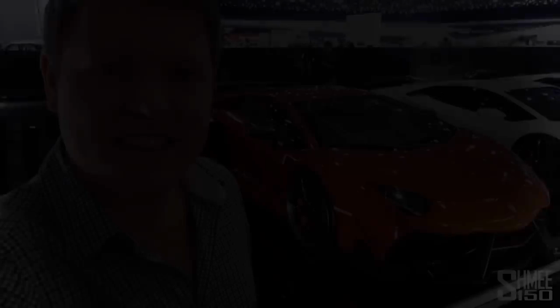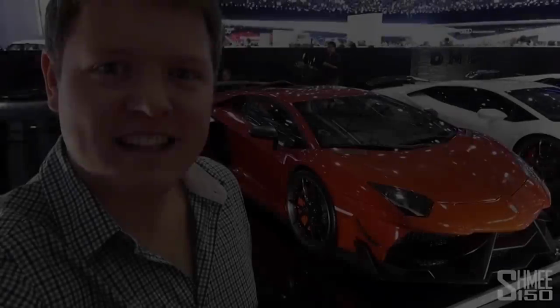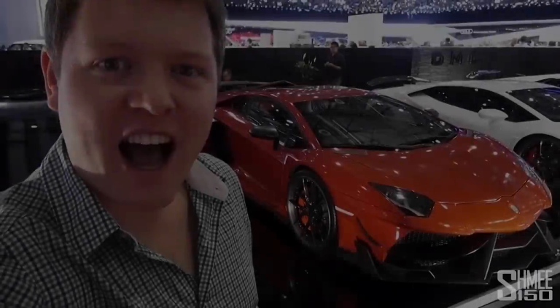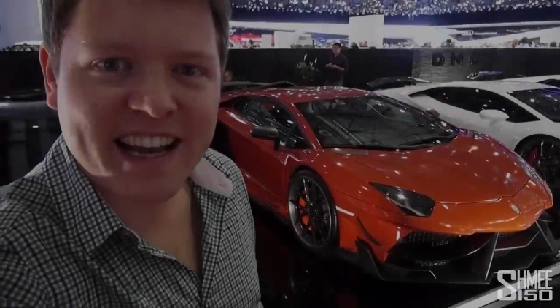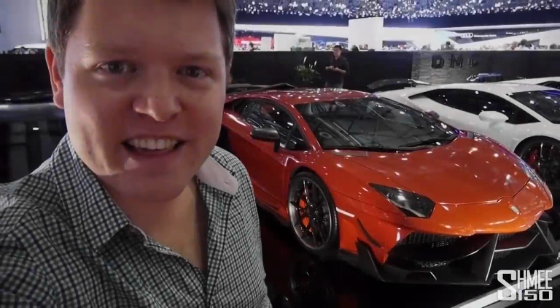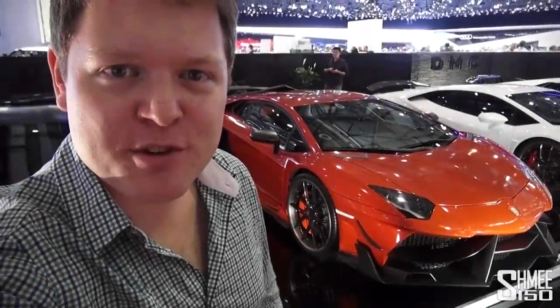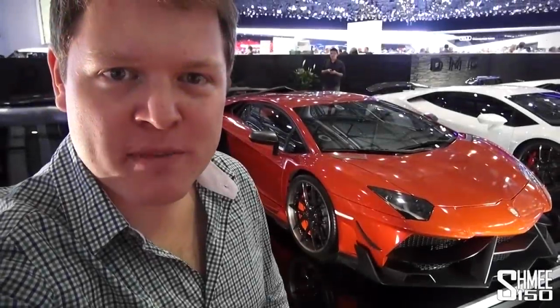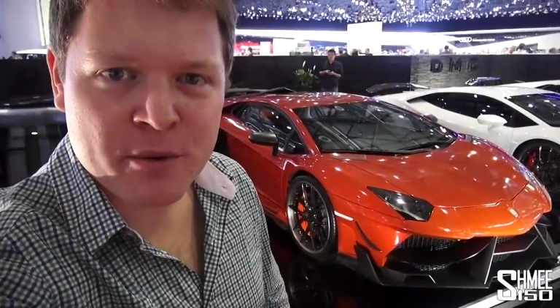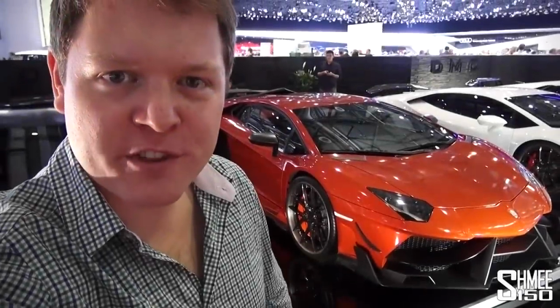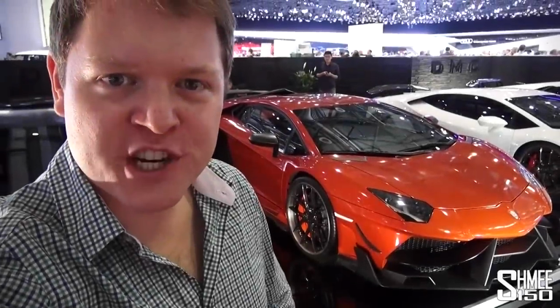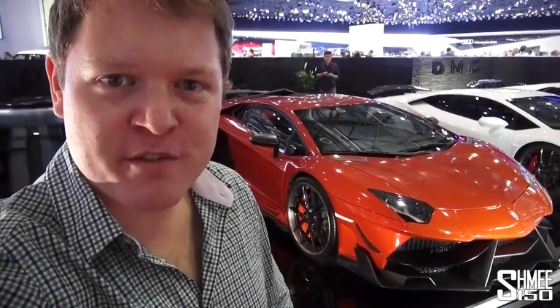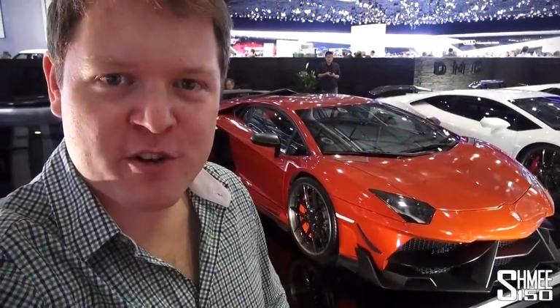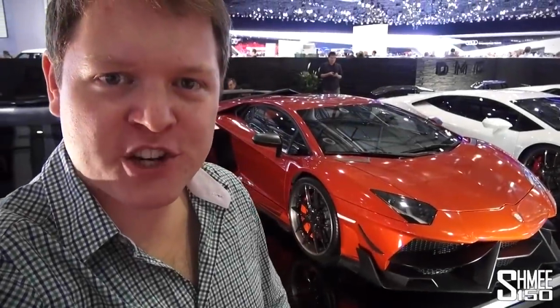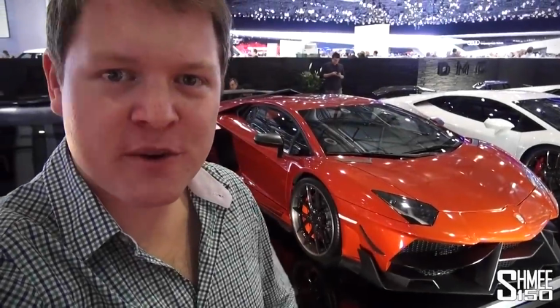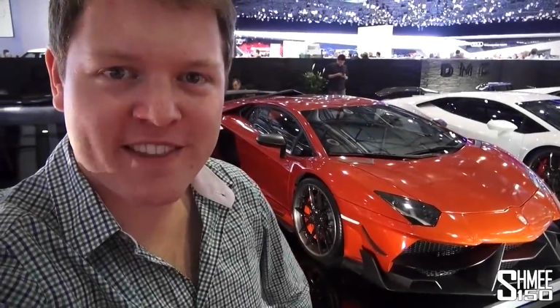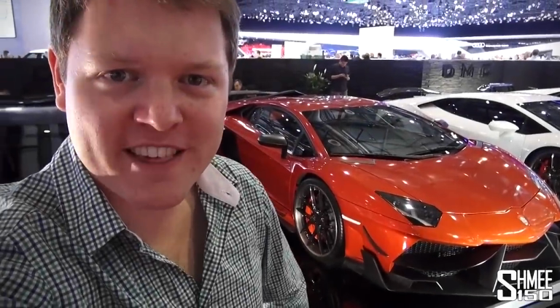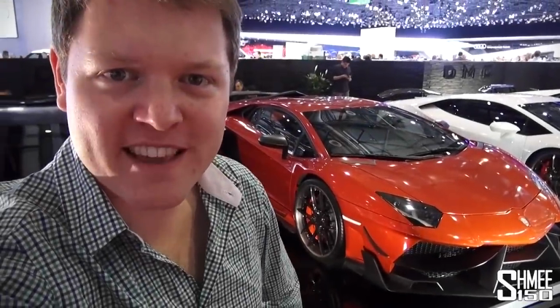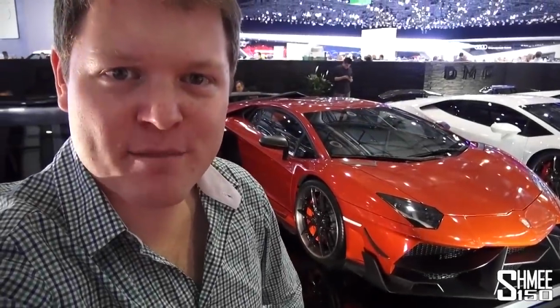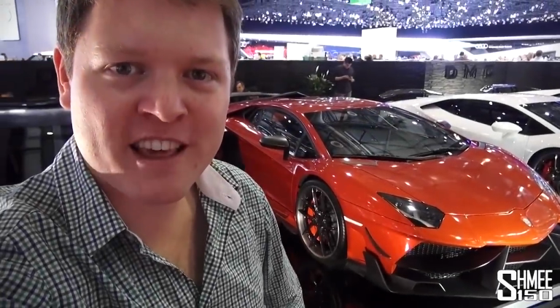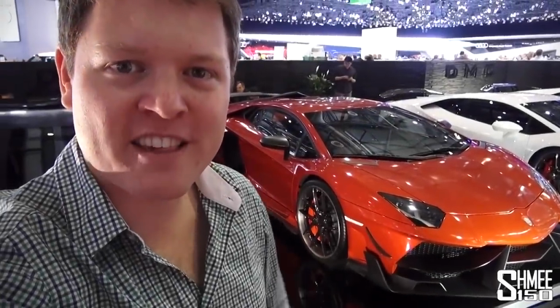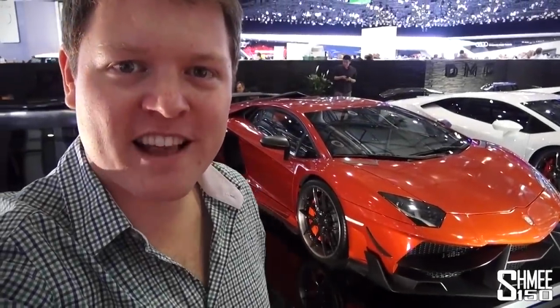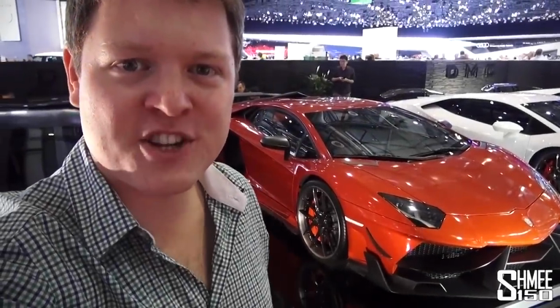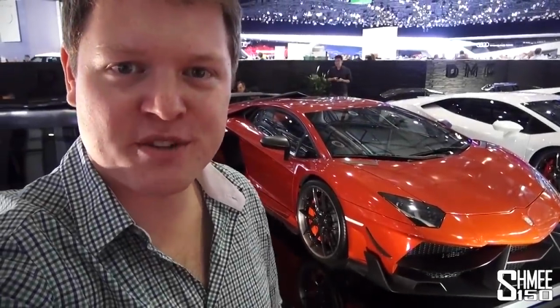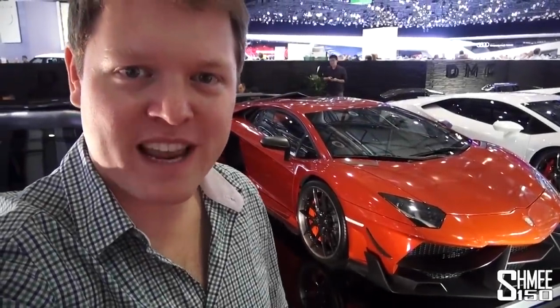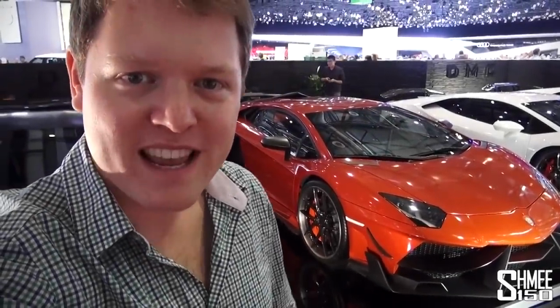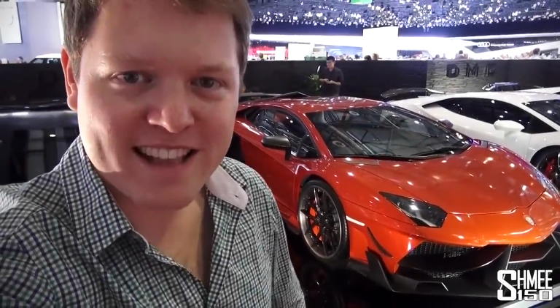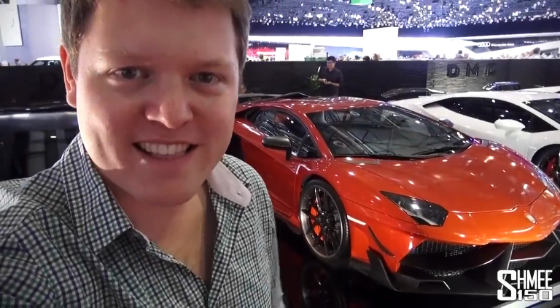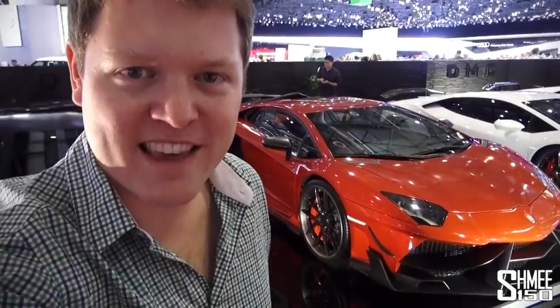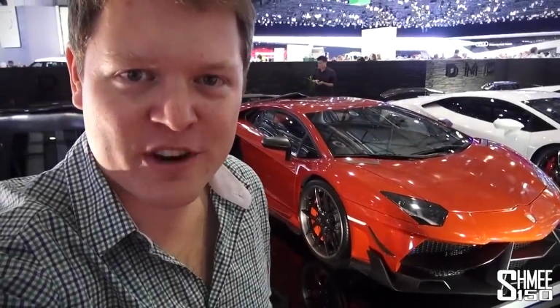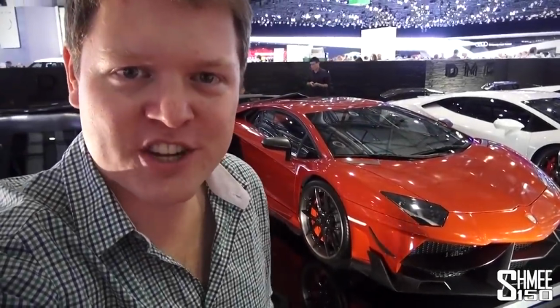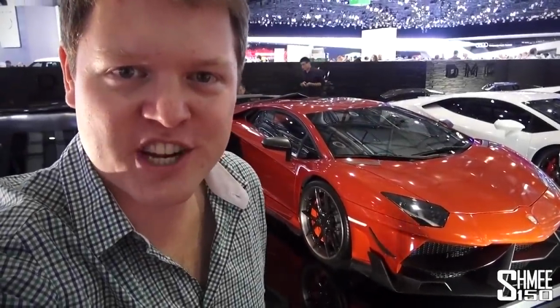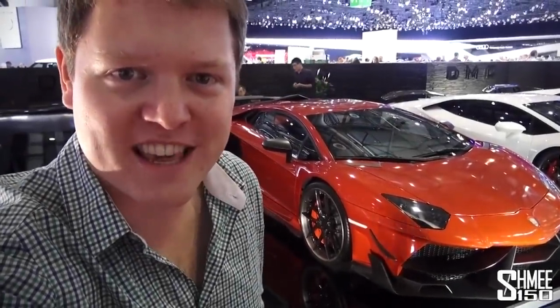Hi guys, I'm Shmi, we're at the Geneva Motor Show, and this is DMC's Stage 3 Dizioni GT.